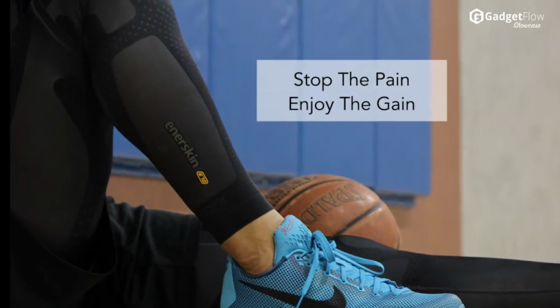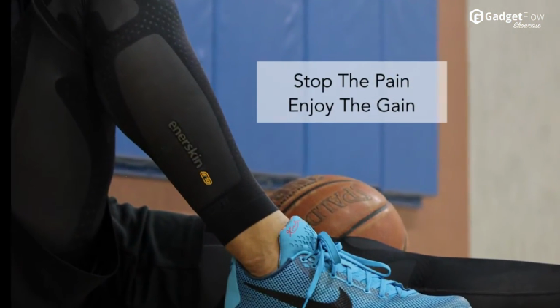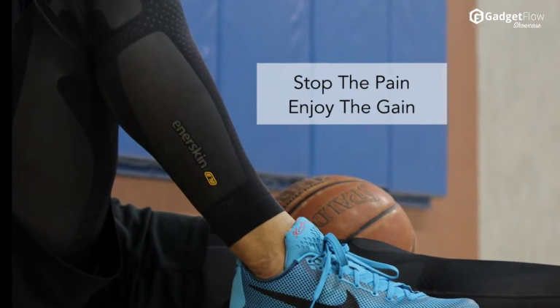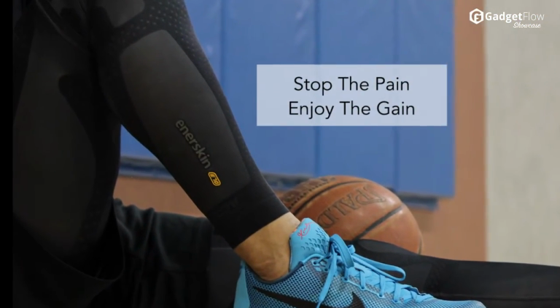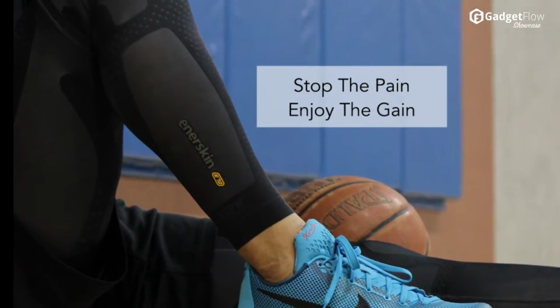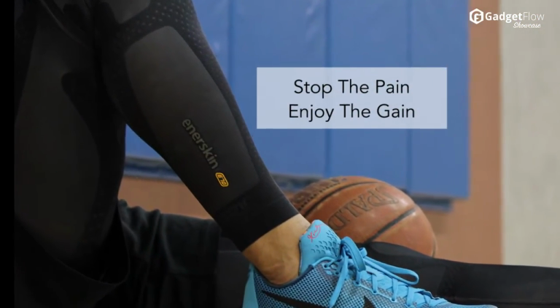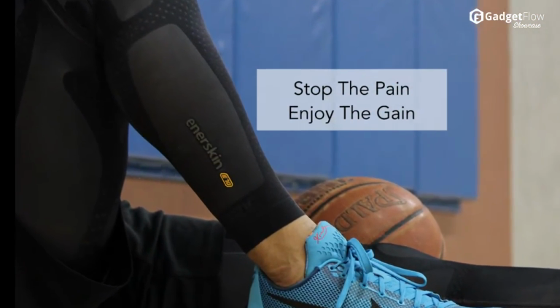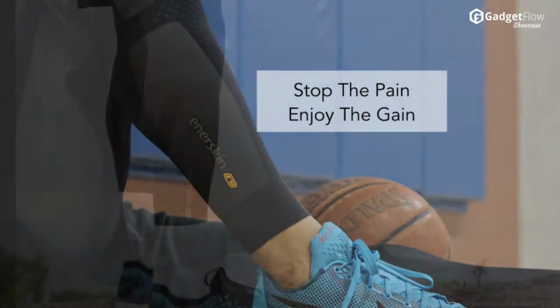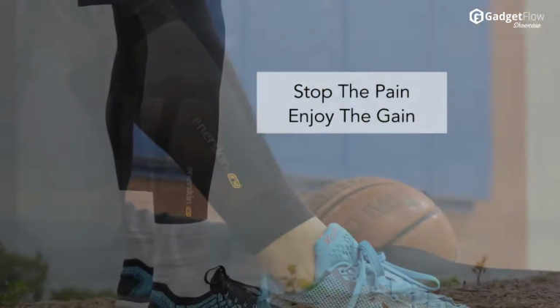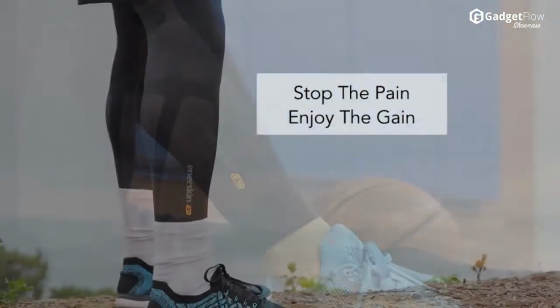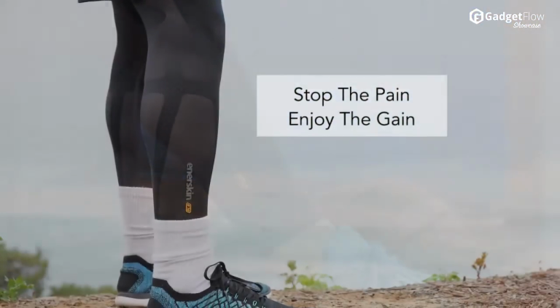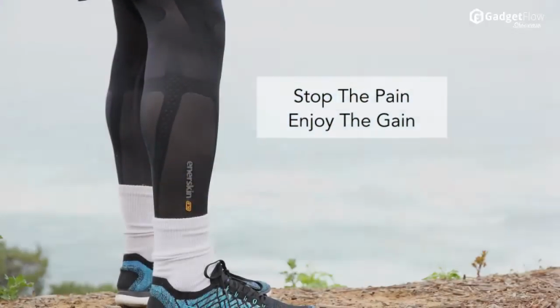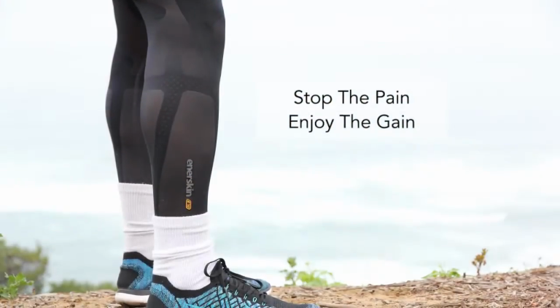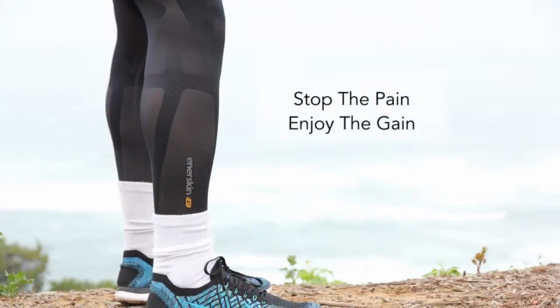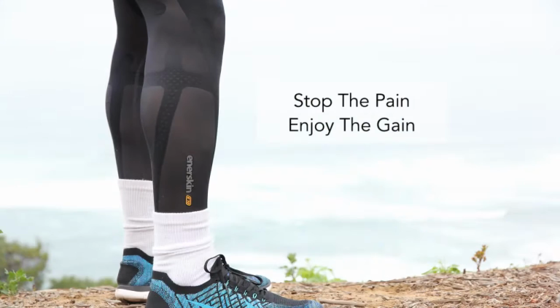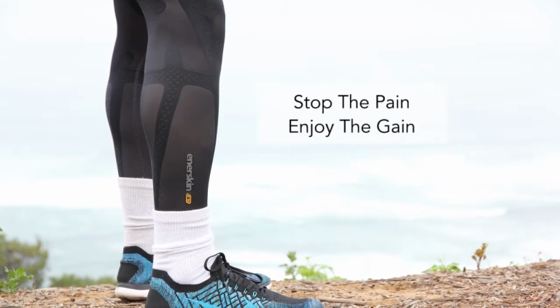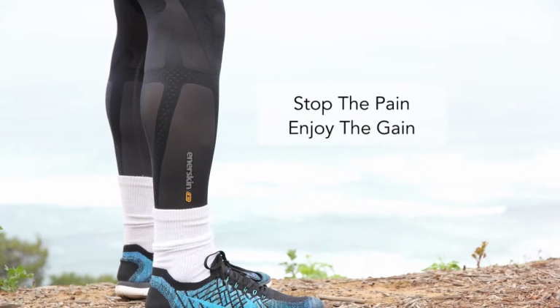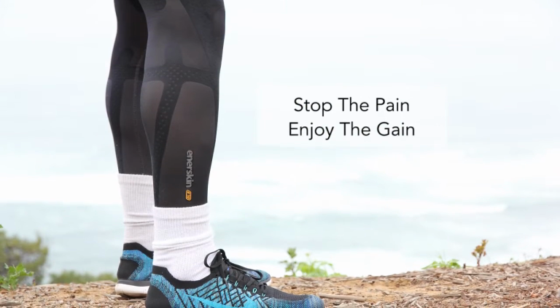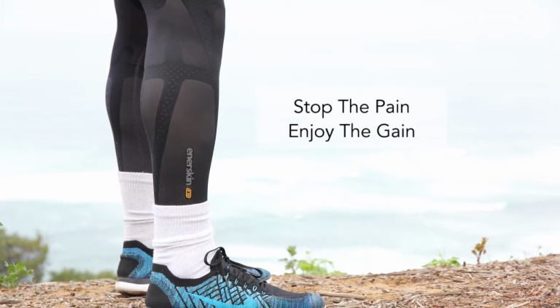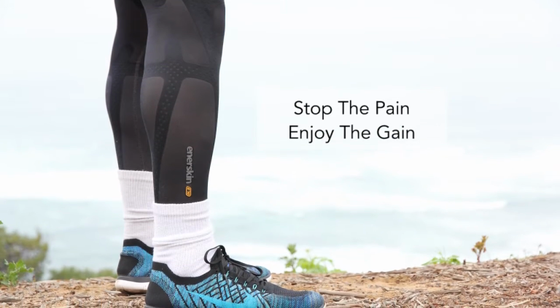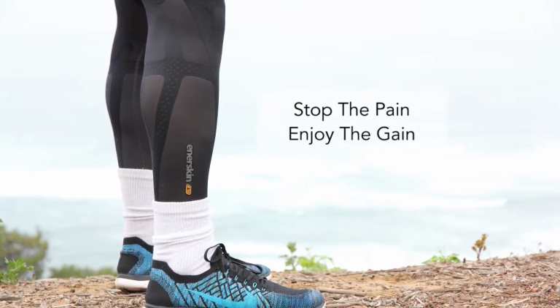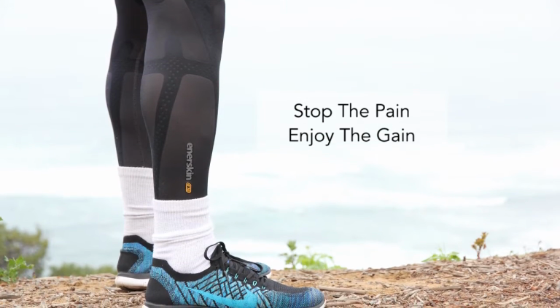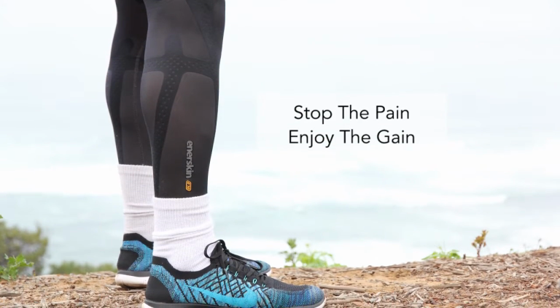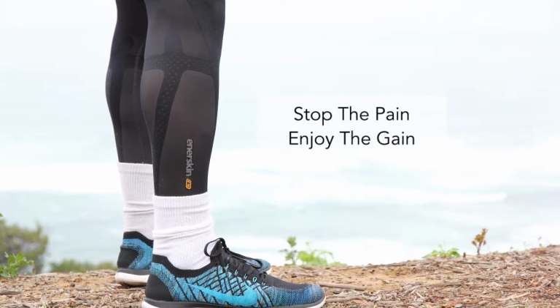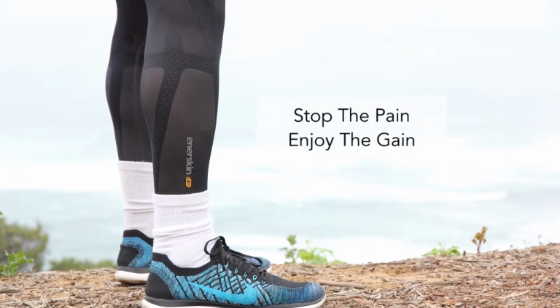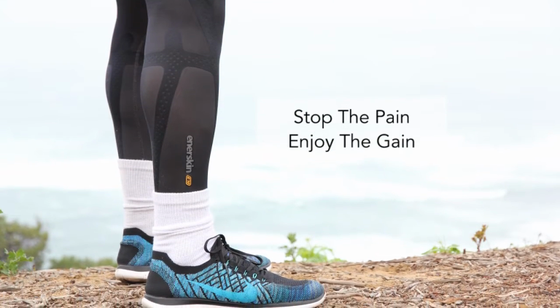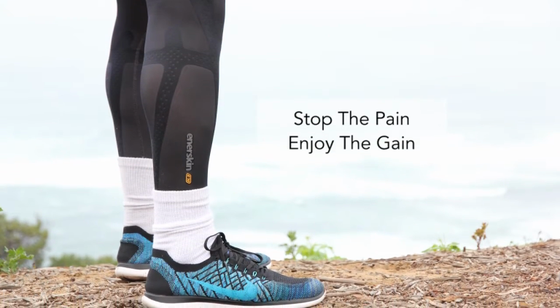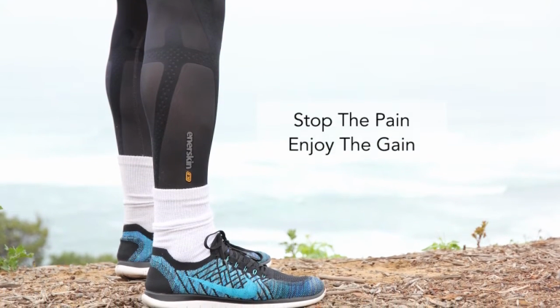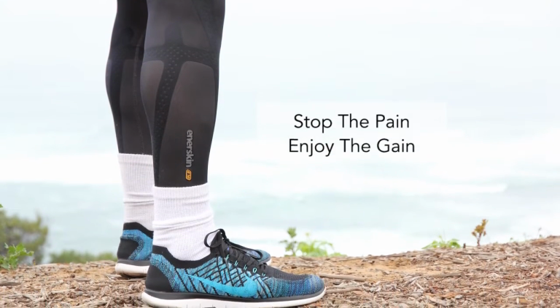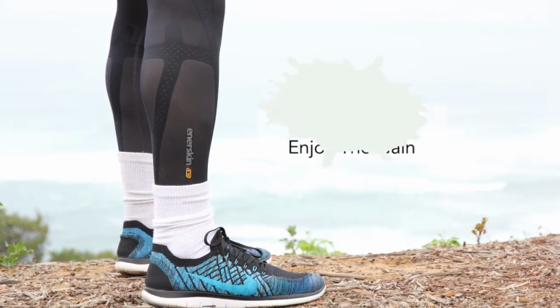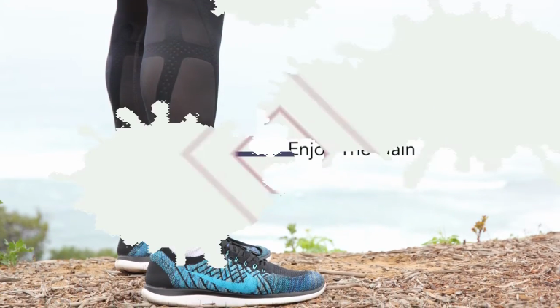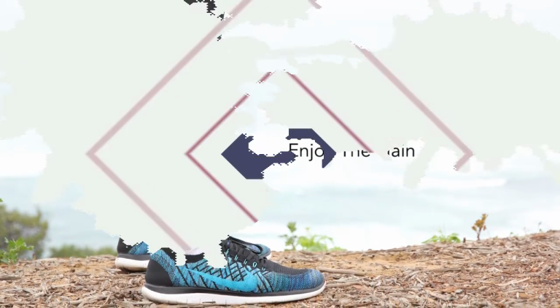Now everybody can stop the pain and enjoy the gain with the Enerskin Unisex Knee Sleeves.